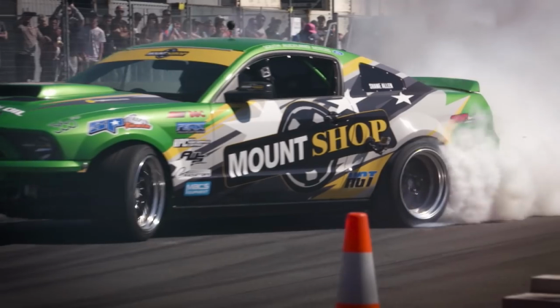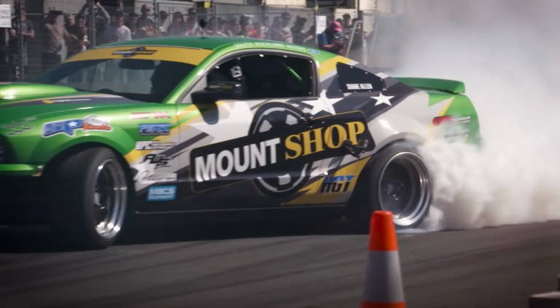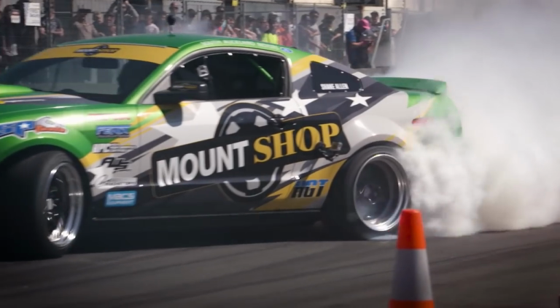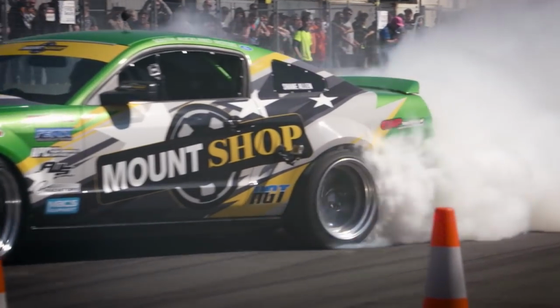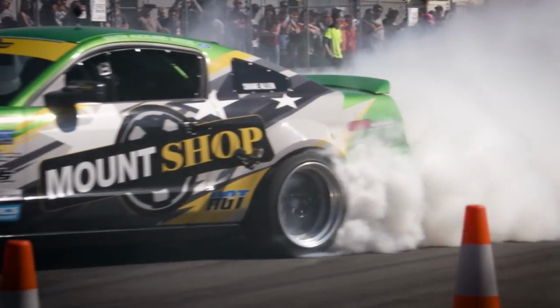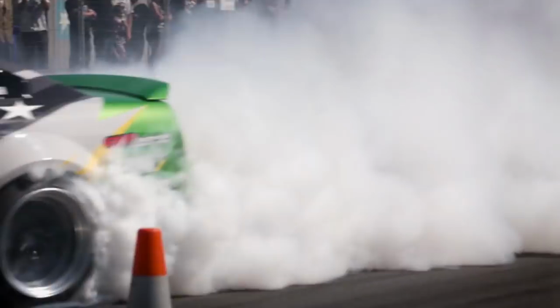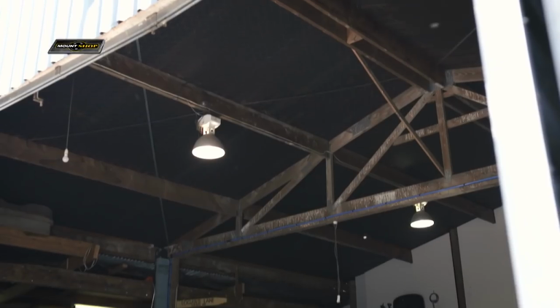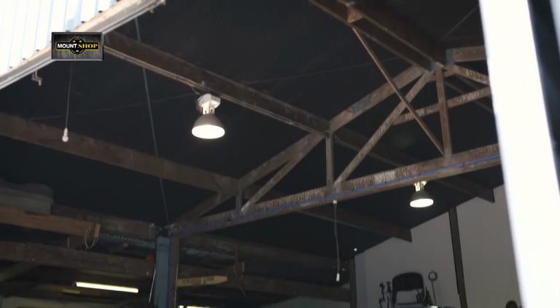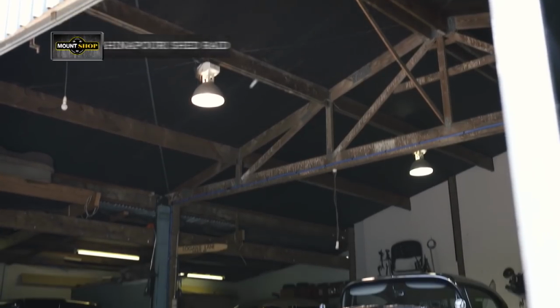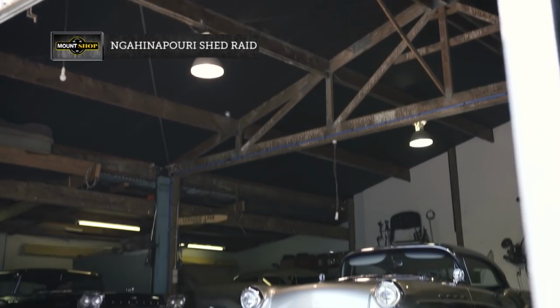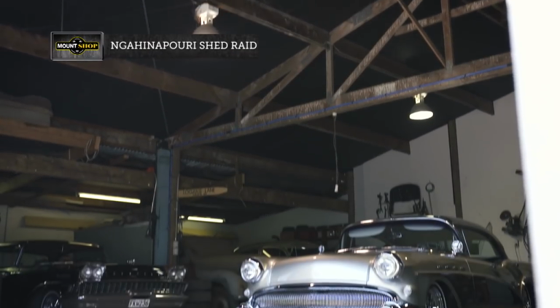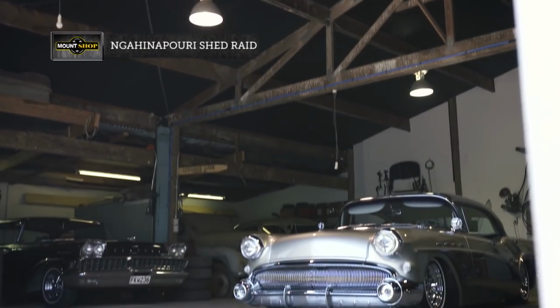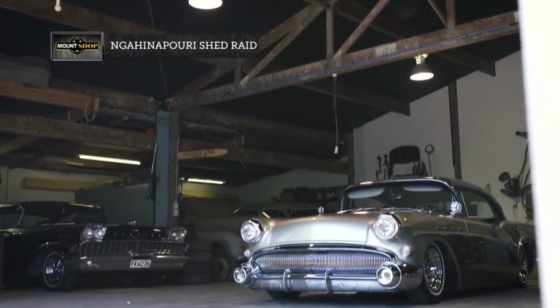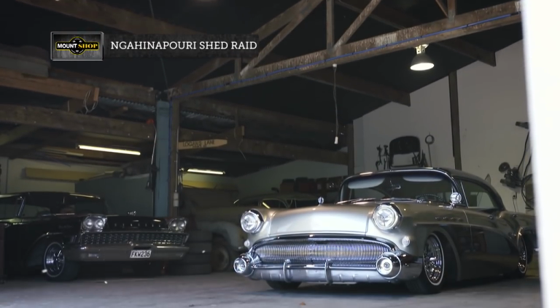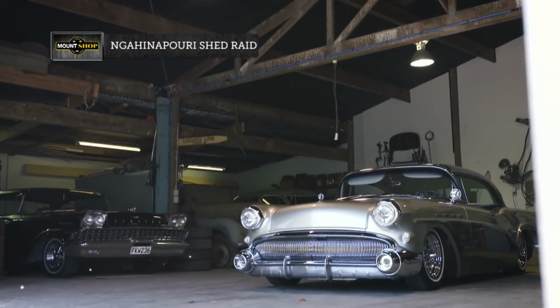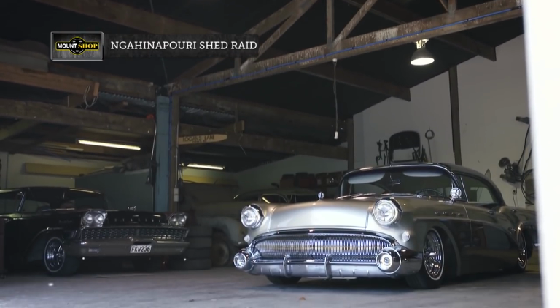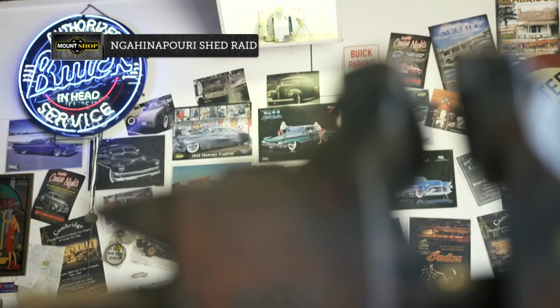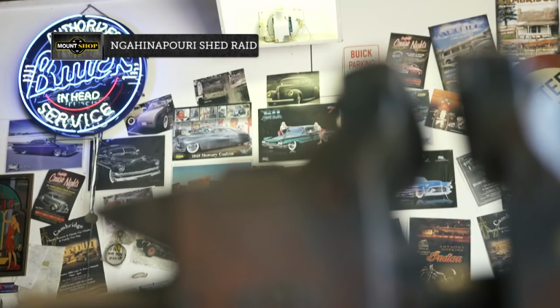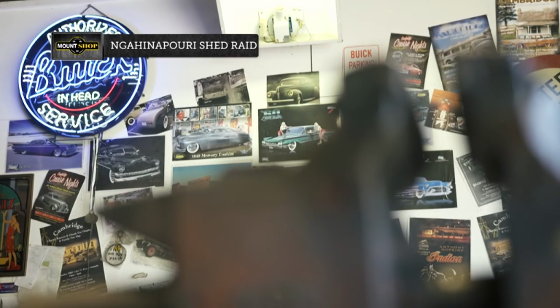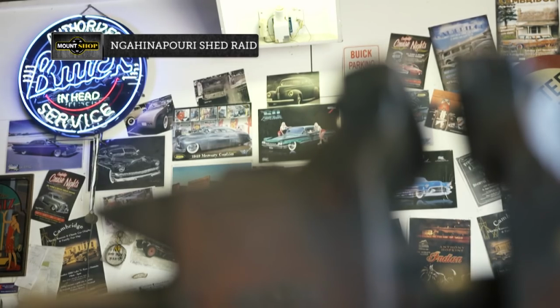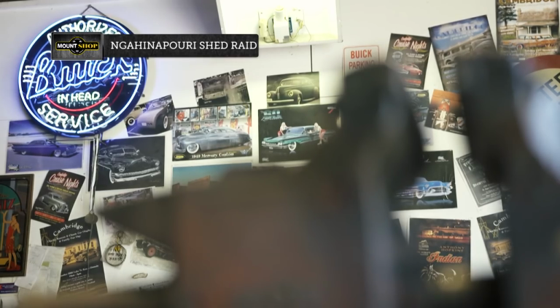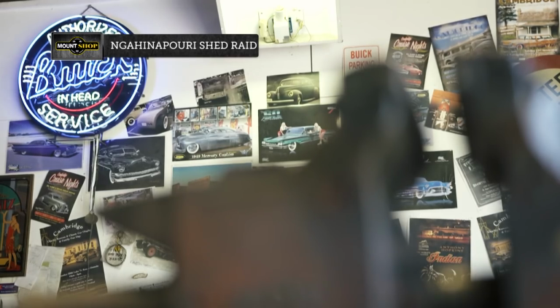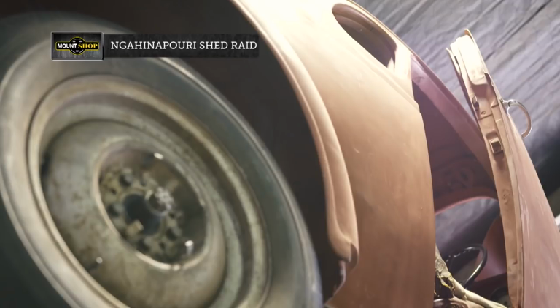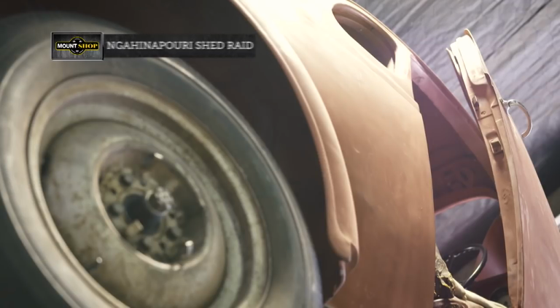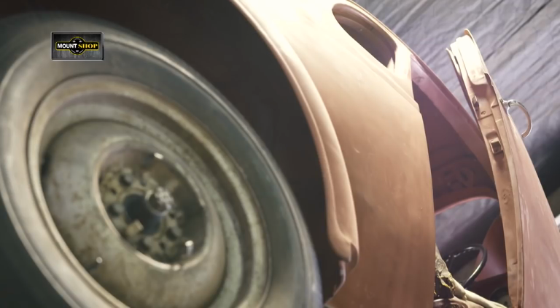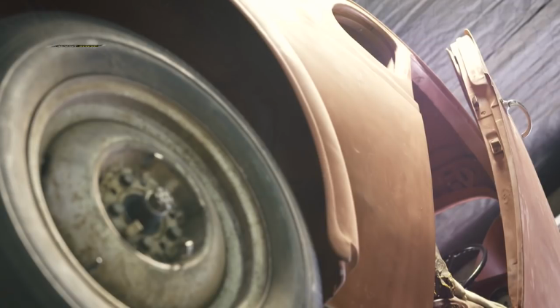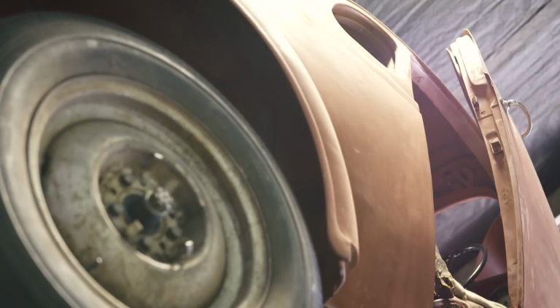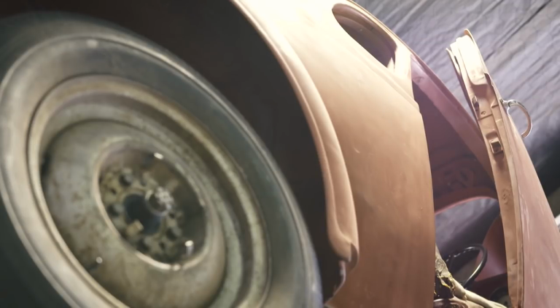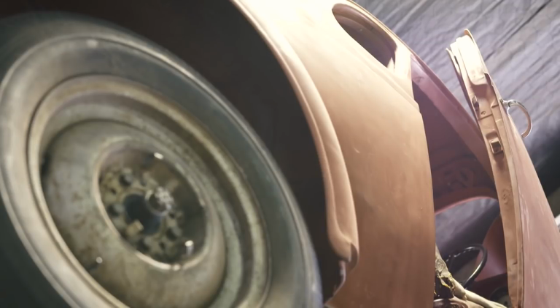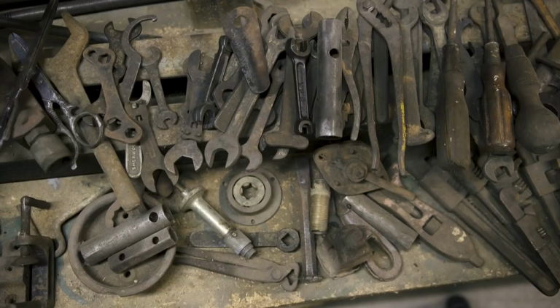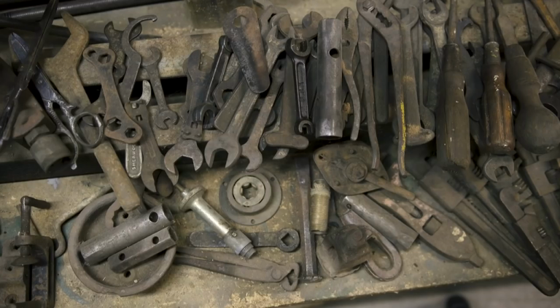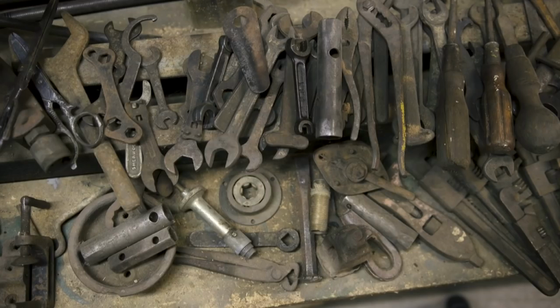Shed rating time. Thanks to our mates at Mountshop, we're in Ngāhenapuri checking out Colin and Kerry's collection of cool old stuff.